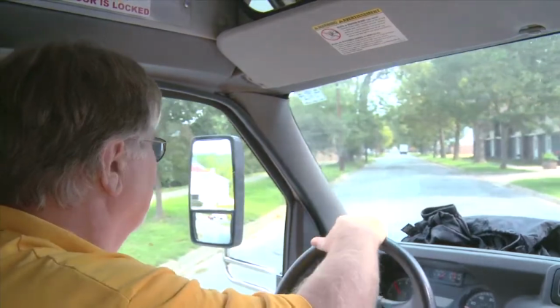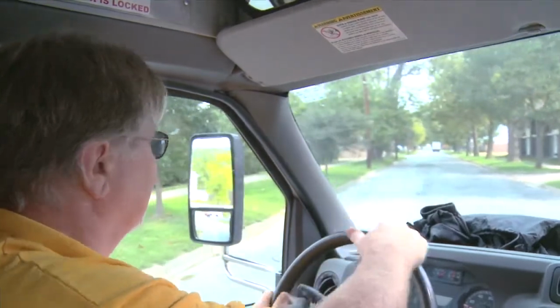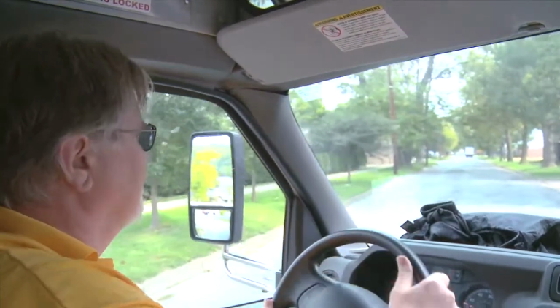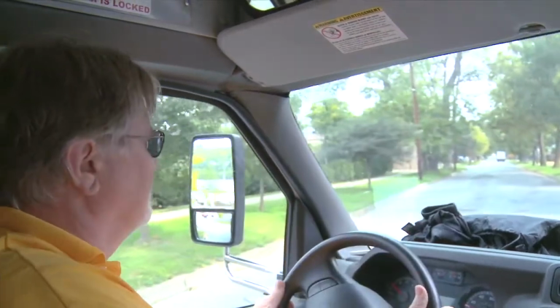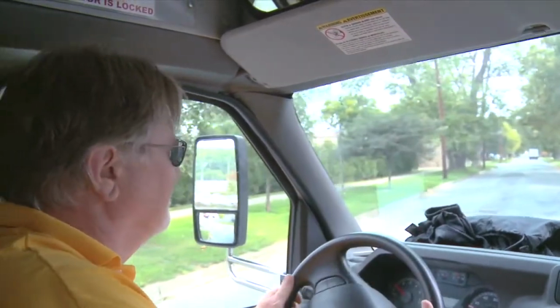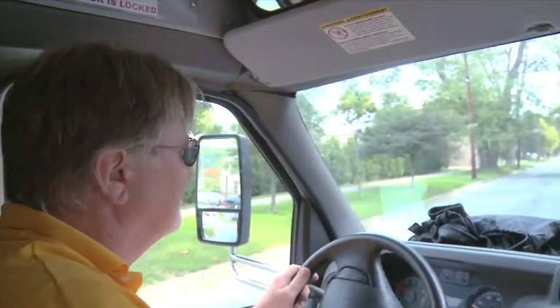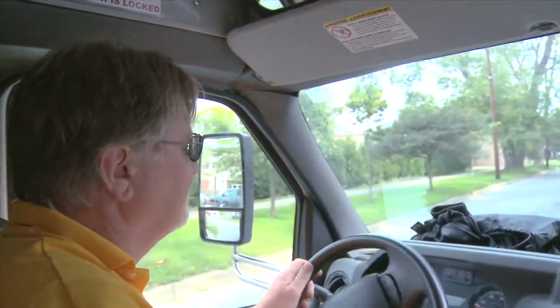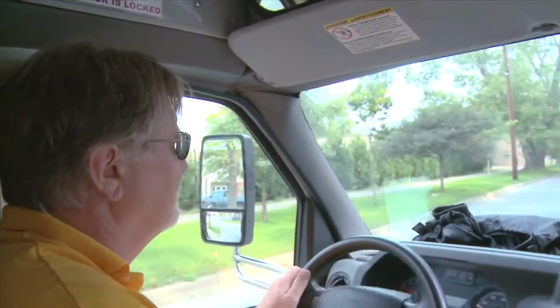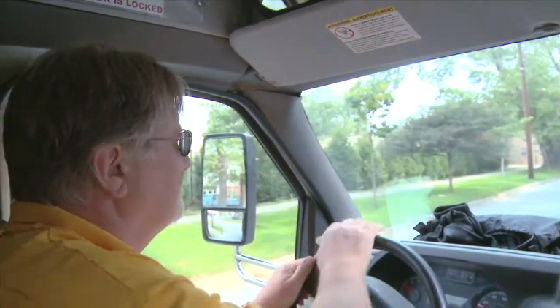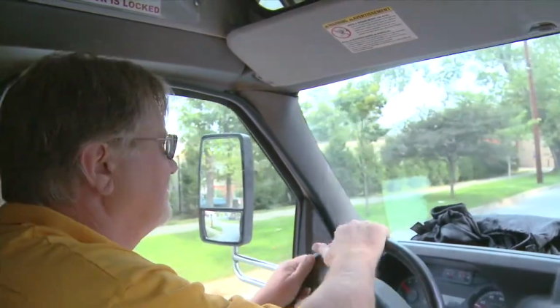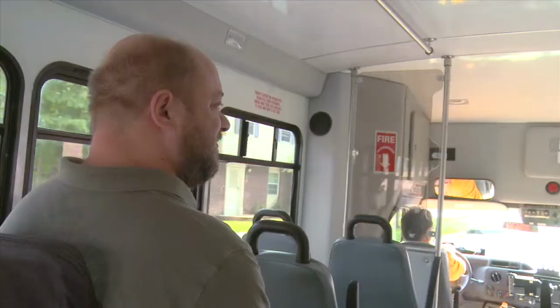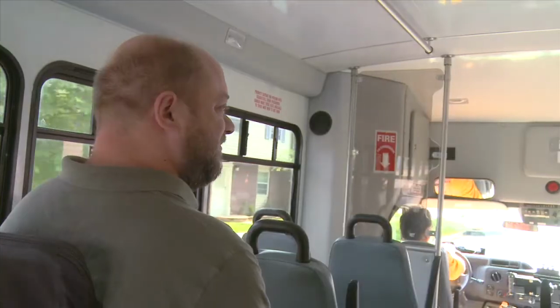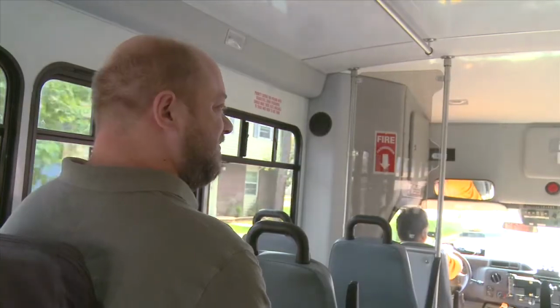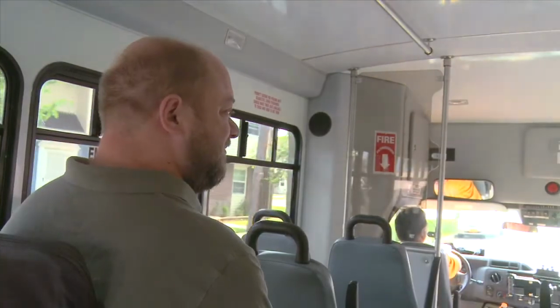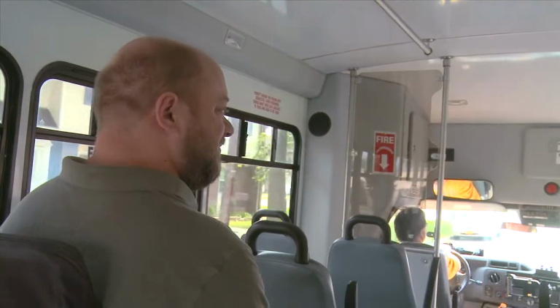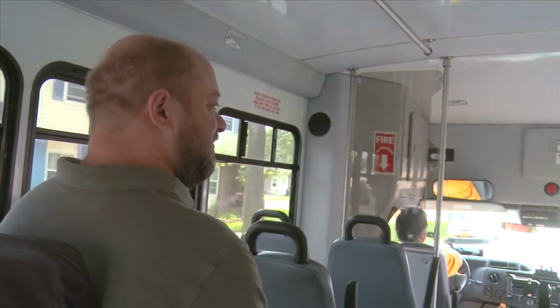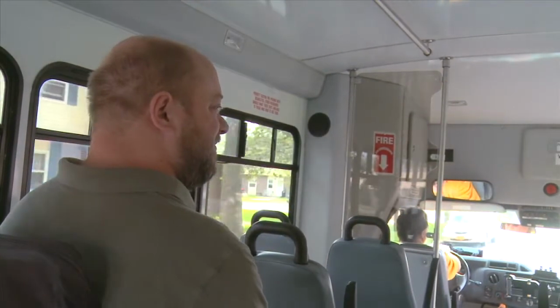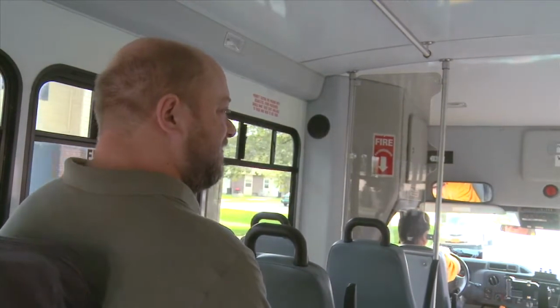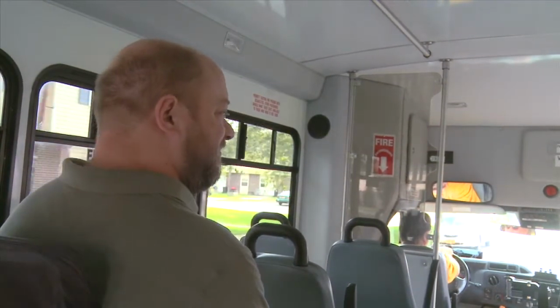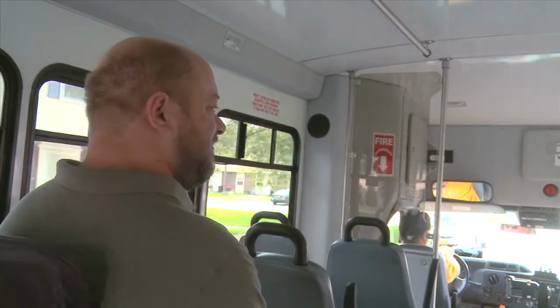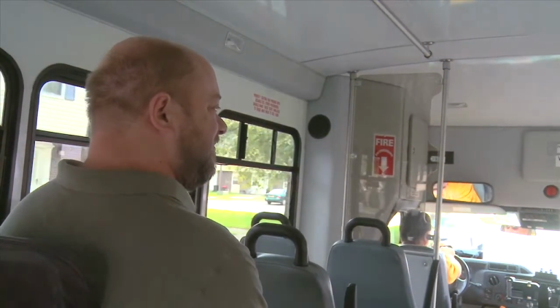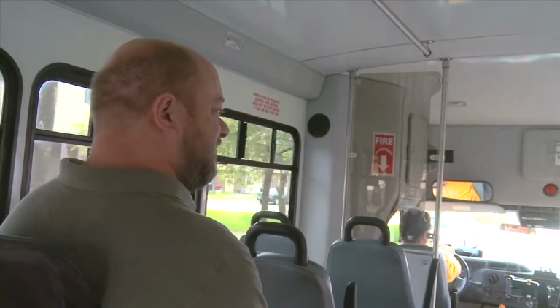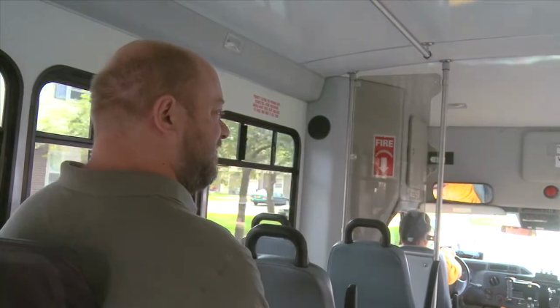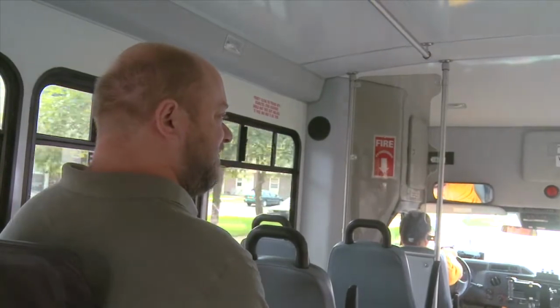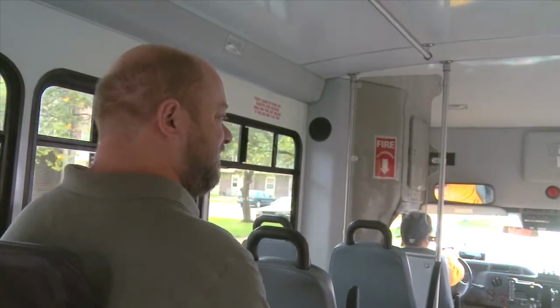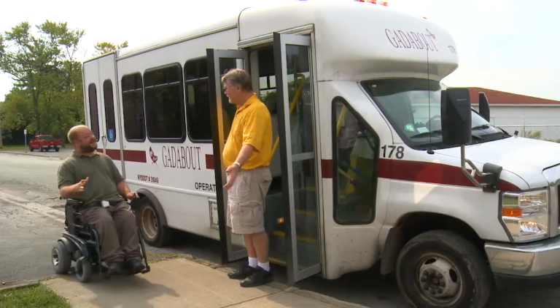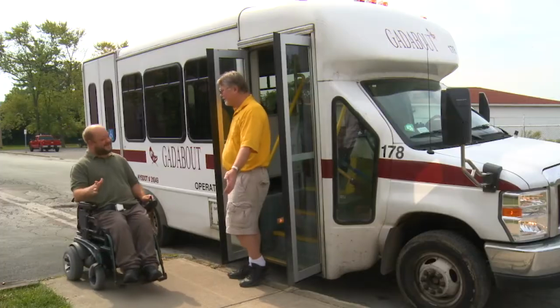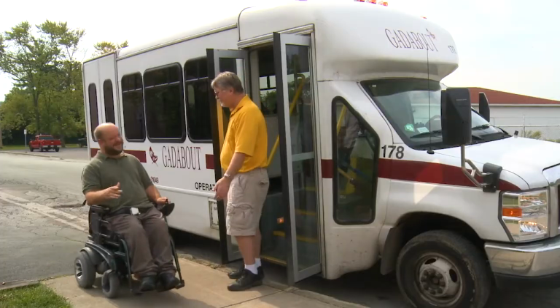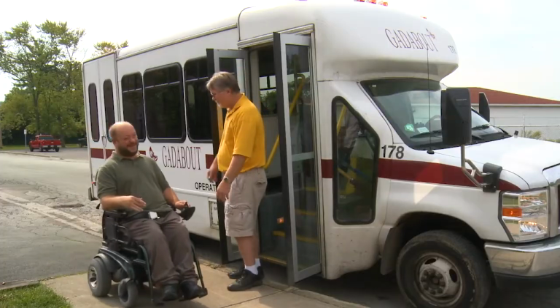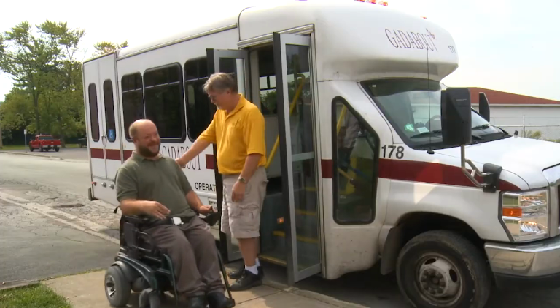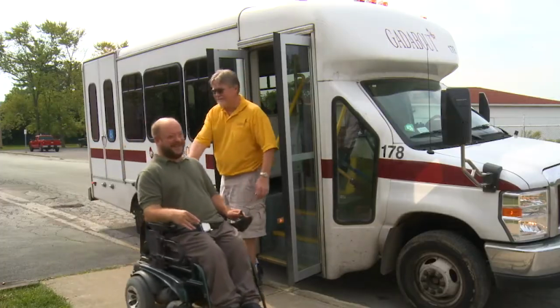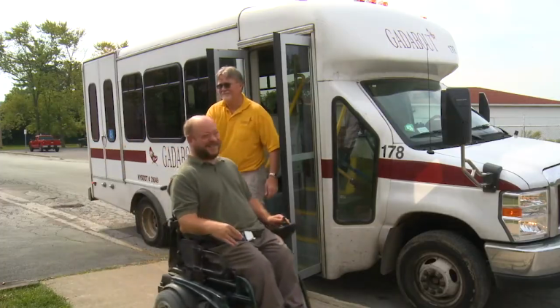By combining riding the bus with using Gatabout, you can go to places in Tompkins County beyond the reach of a bus route.